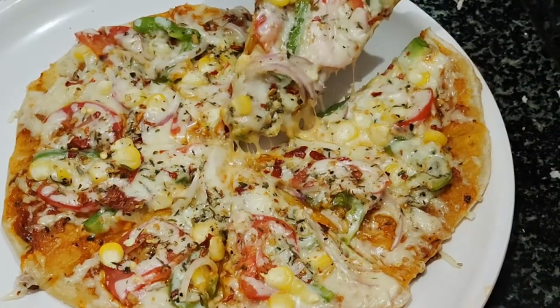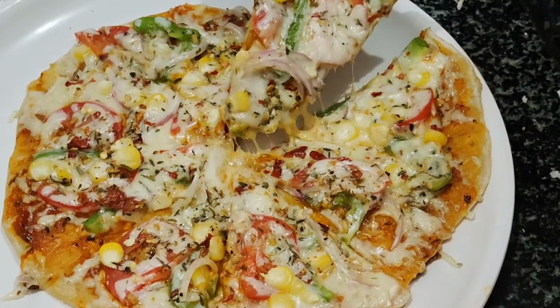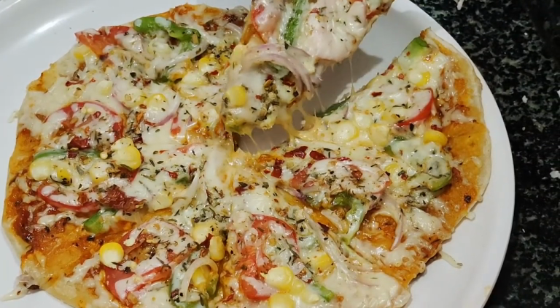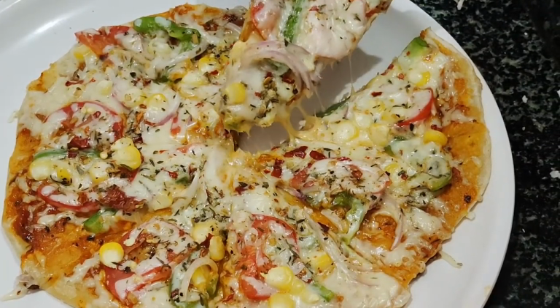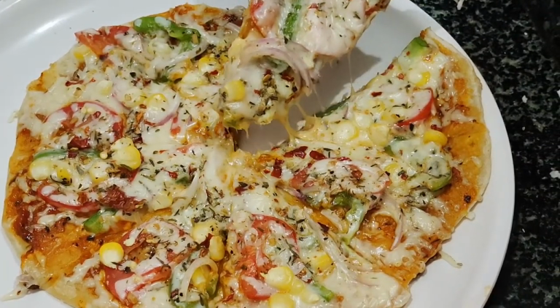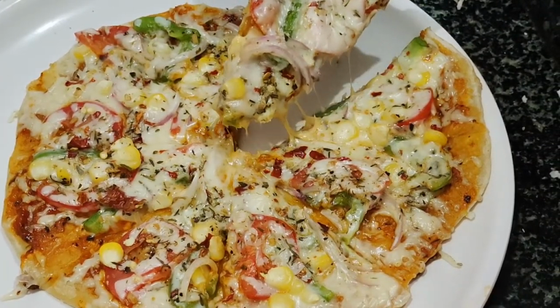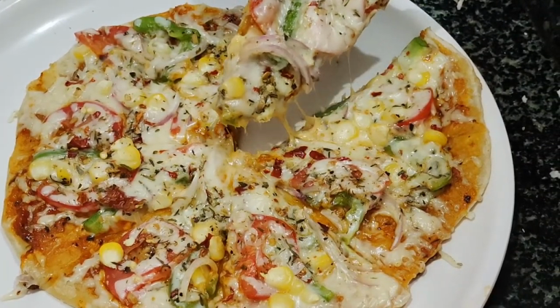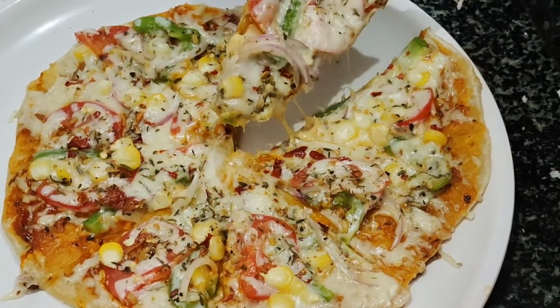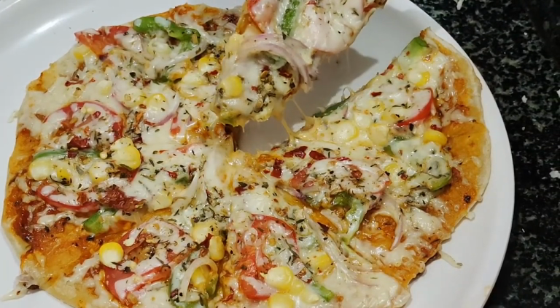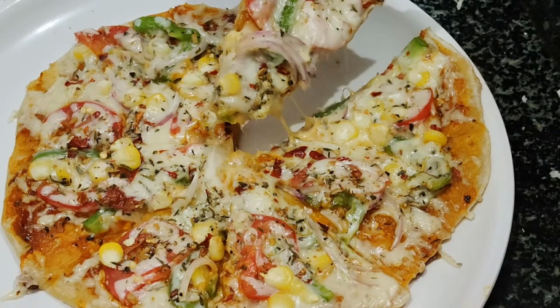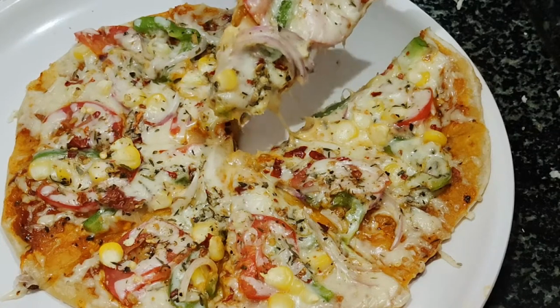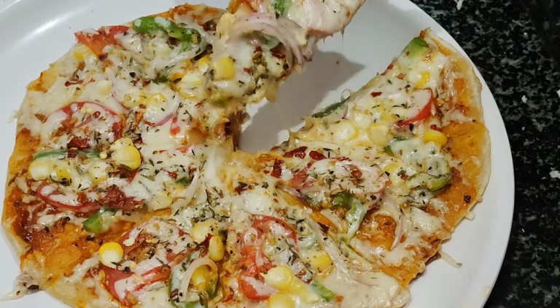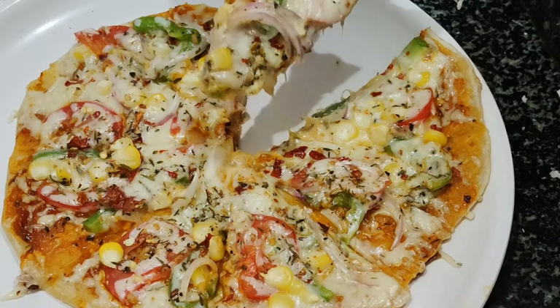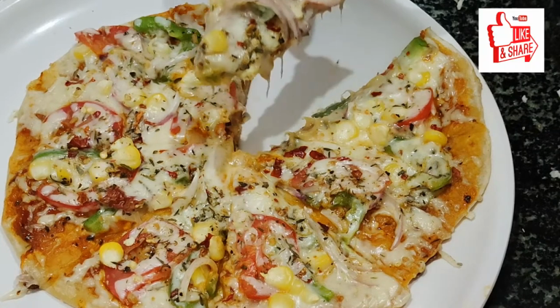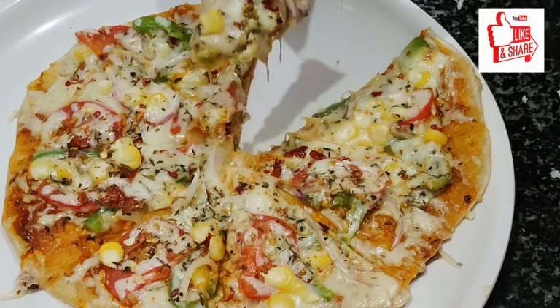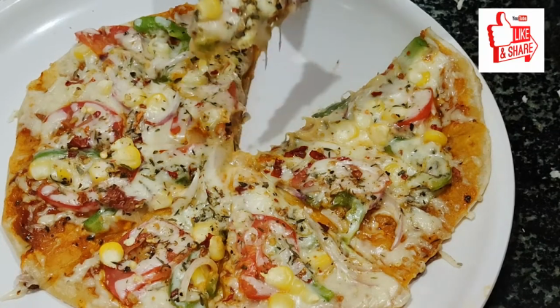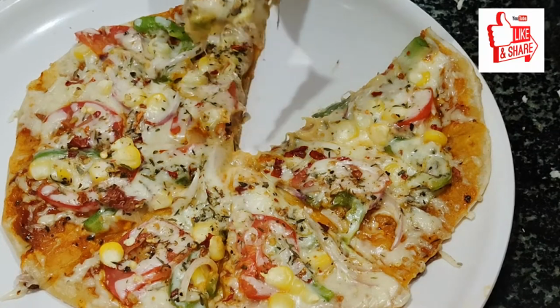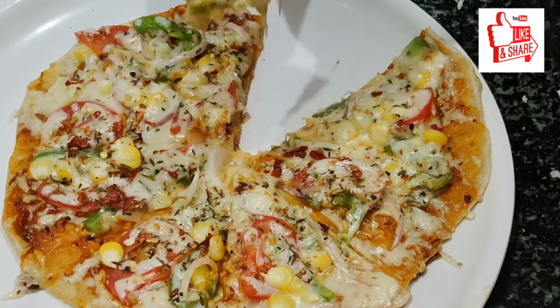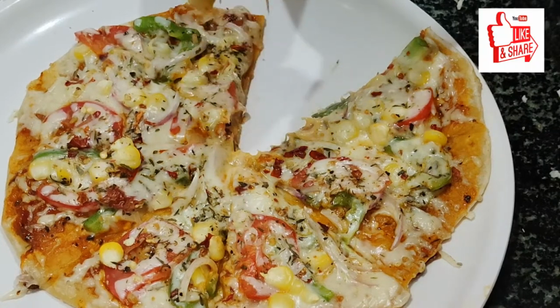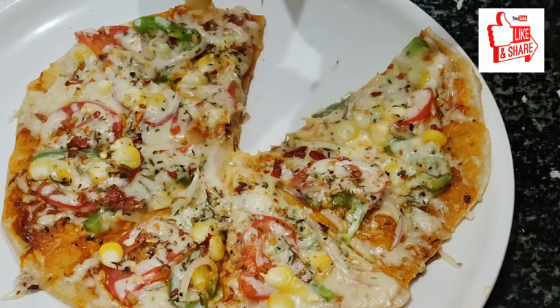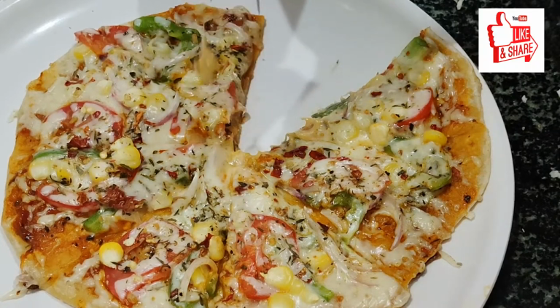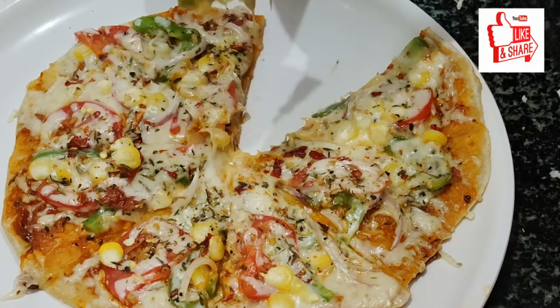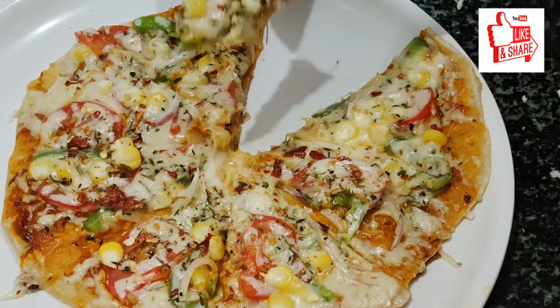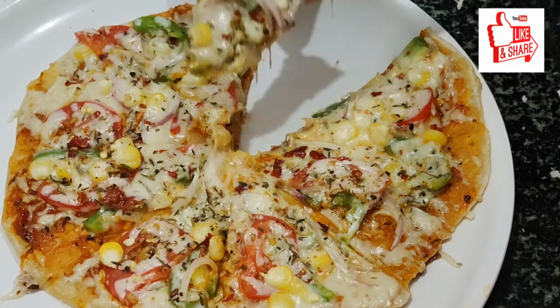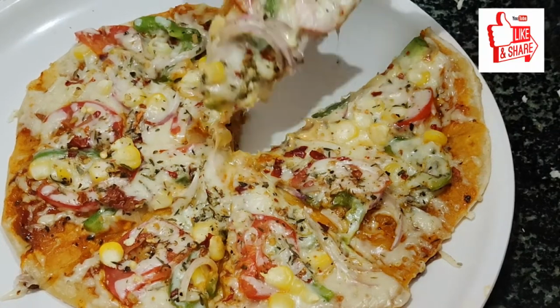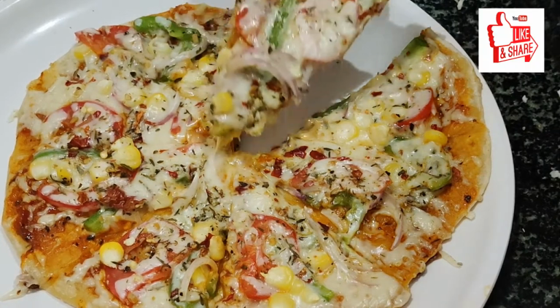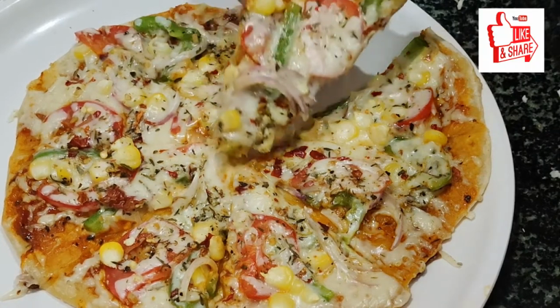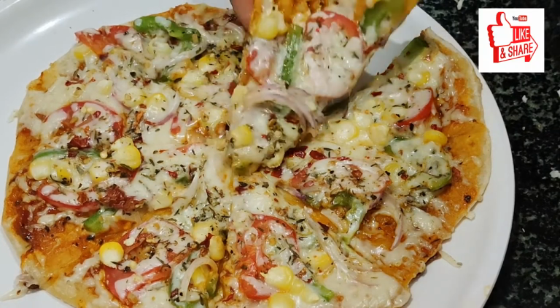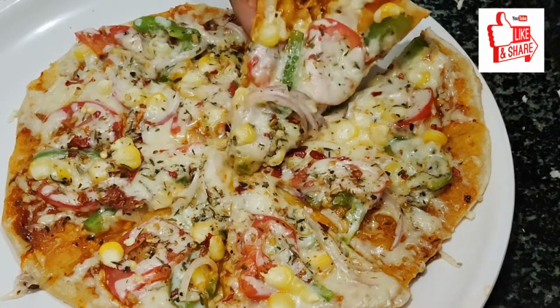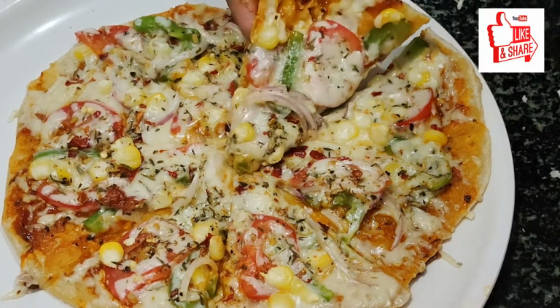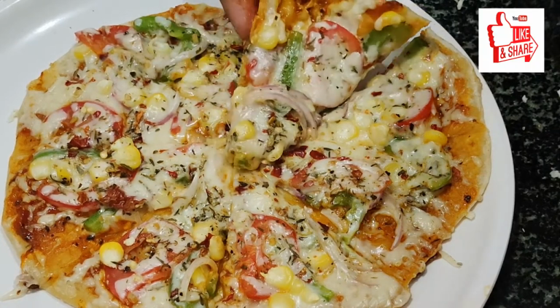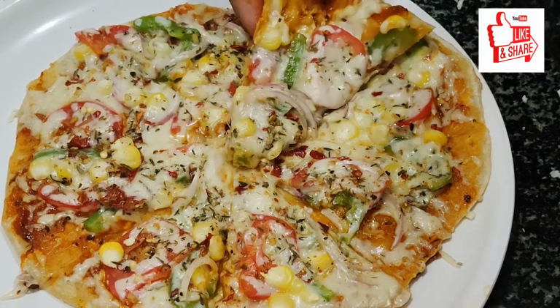Hello friends, welcome to my Cooking Queens Kannada. Now I am going to make this pizza.